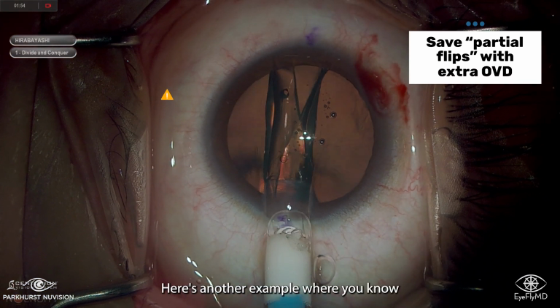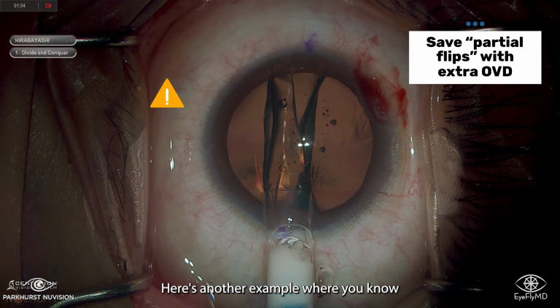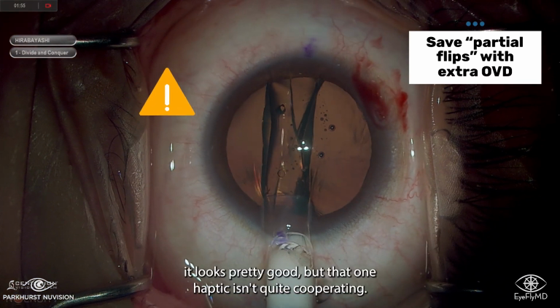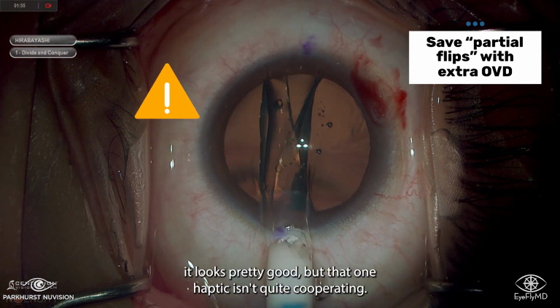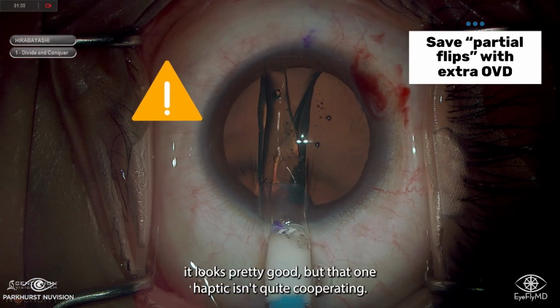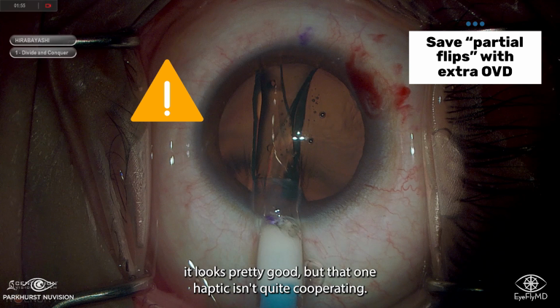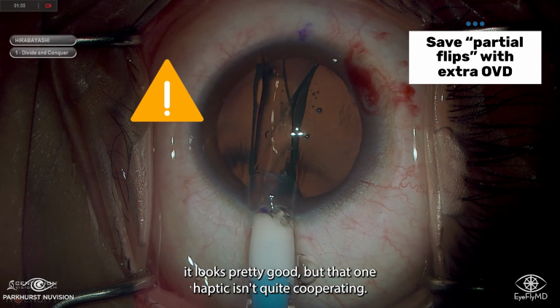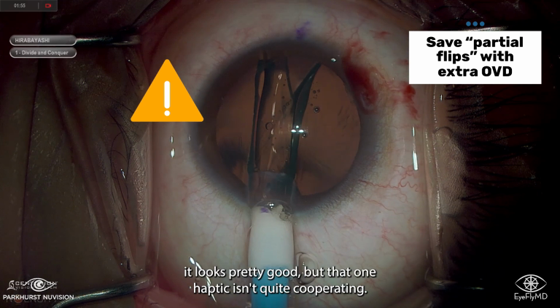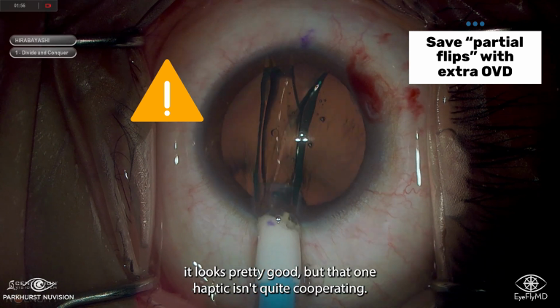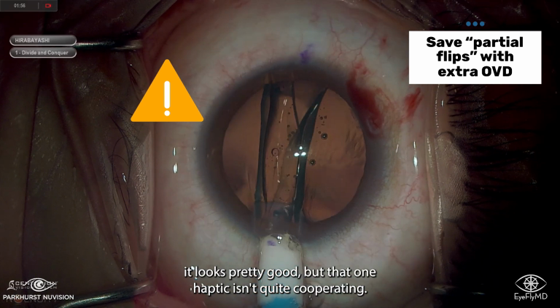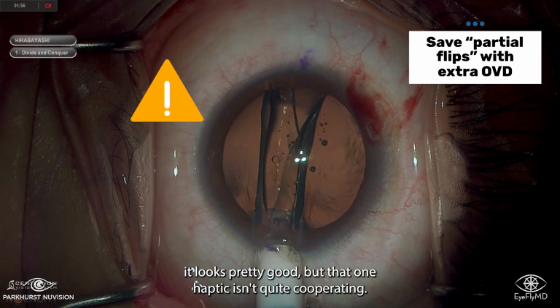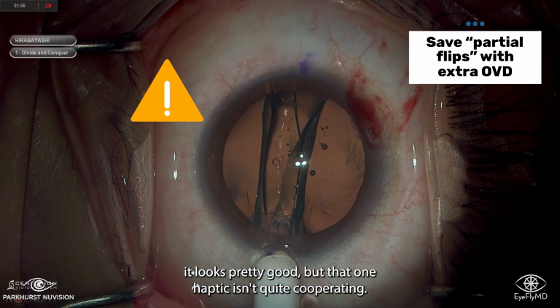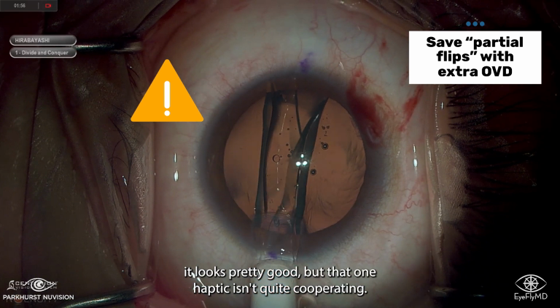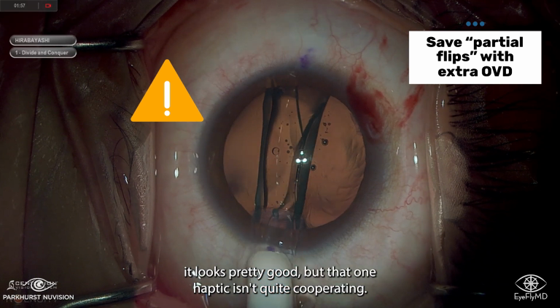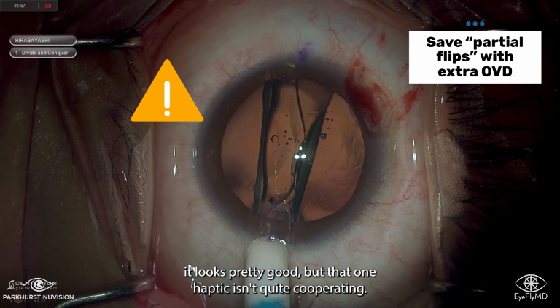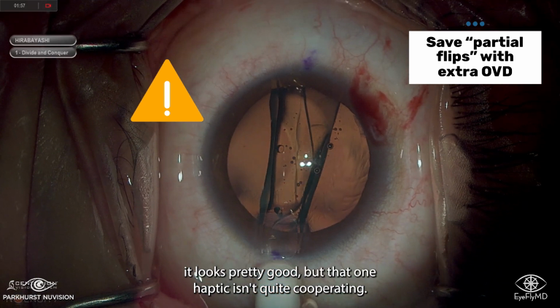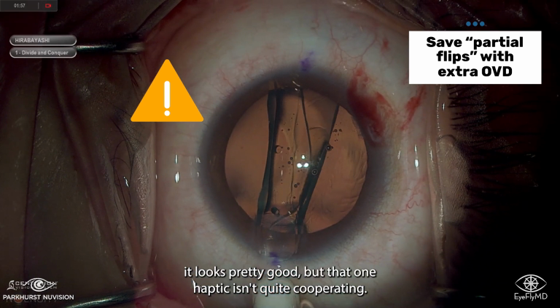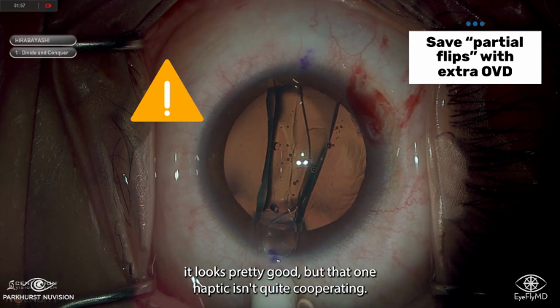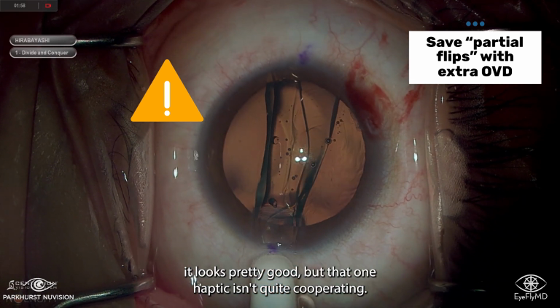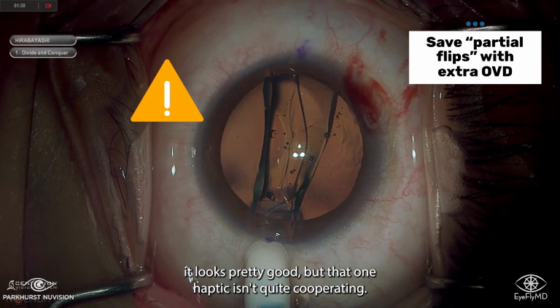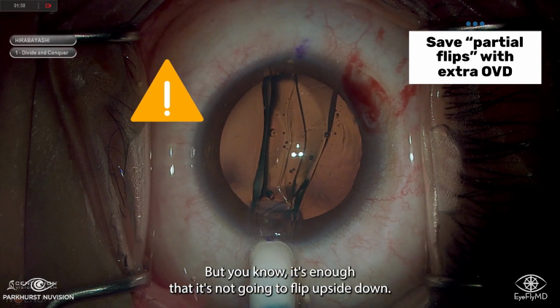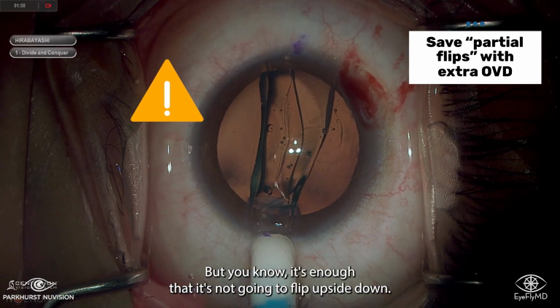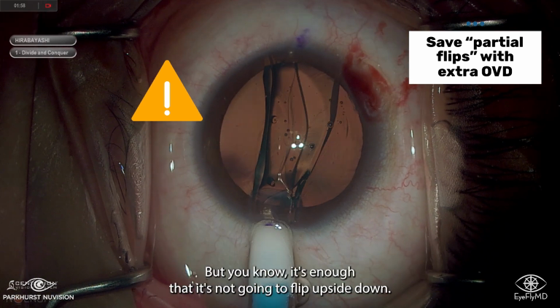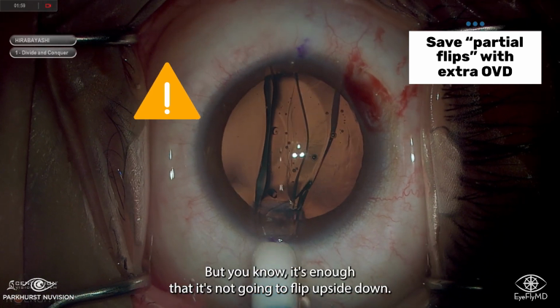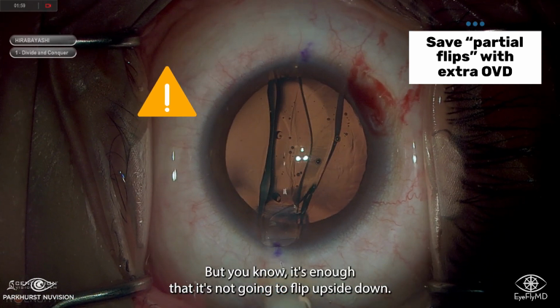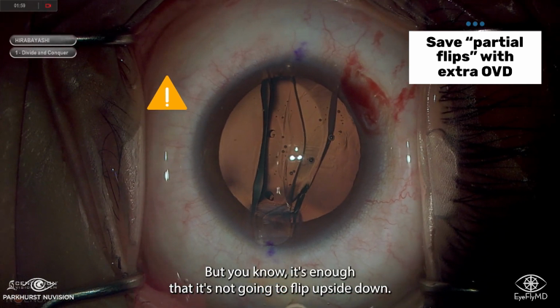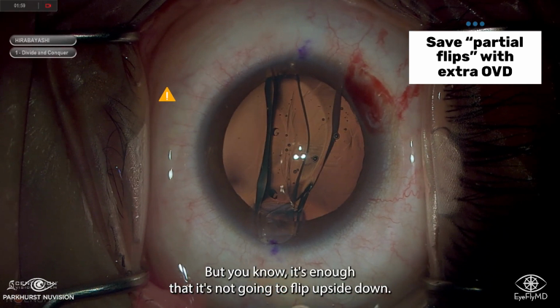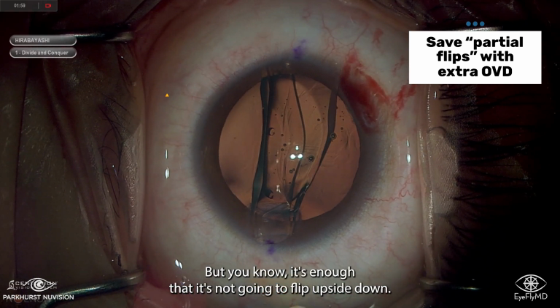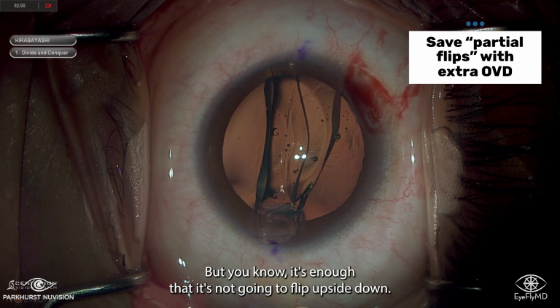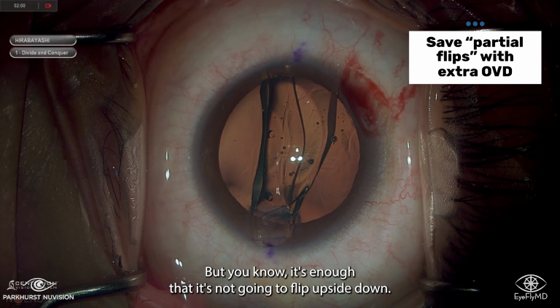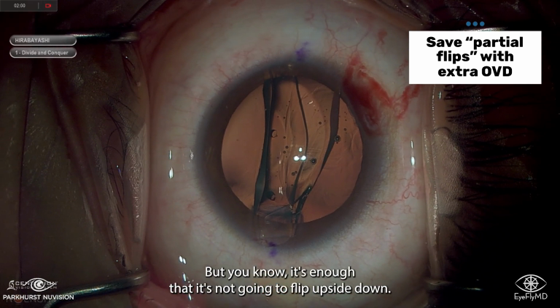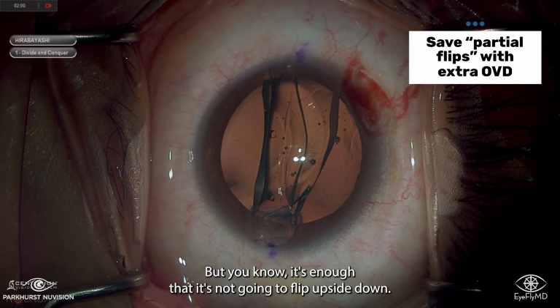To prove that's a pretty effective measure: here's another example where it looks pretty good, but one haptic isn't quite cooperating. Even so, it's enough that it's not going to flip upside down.